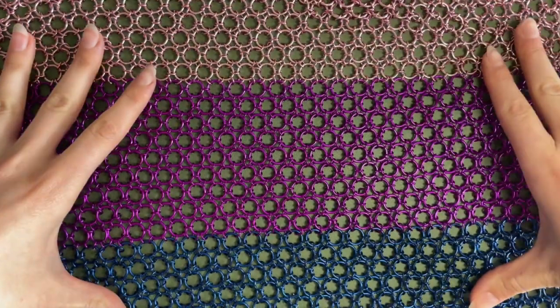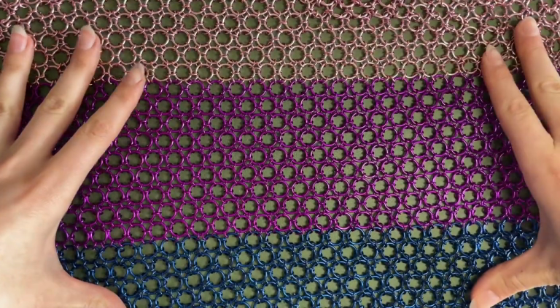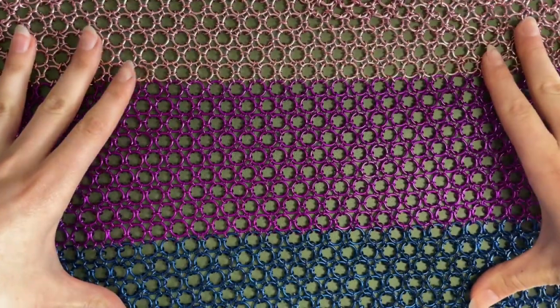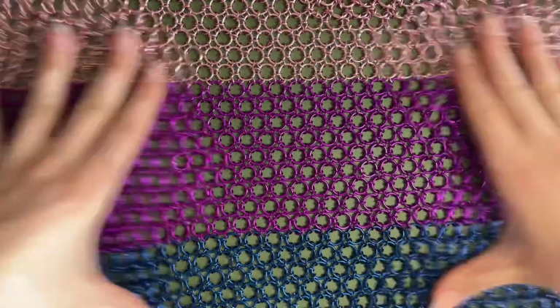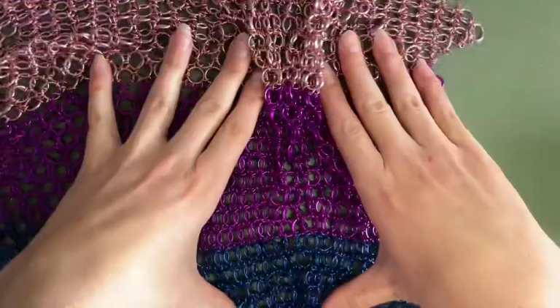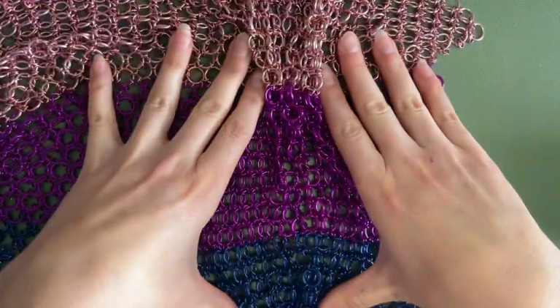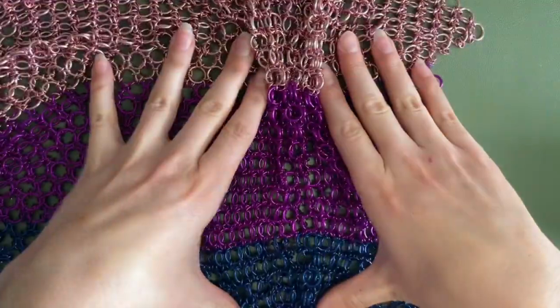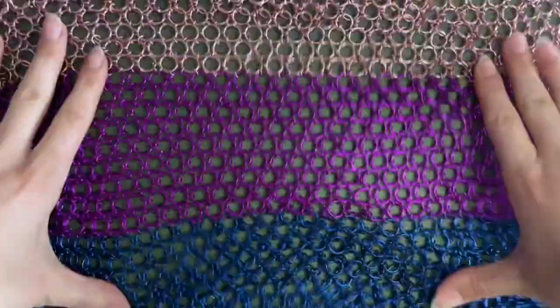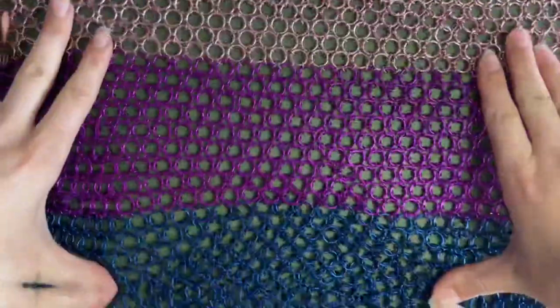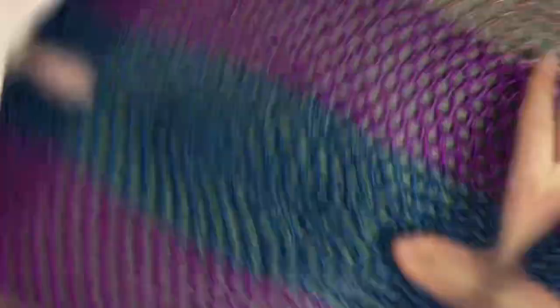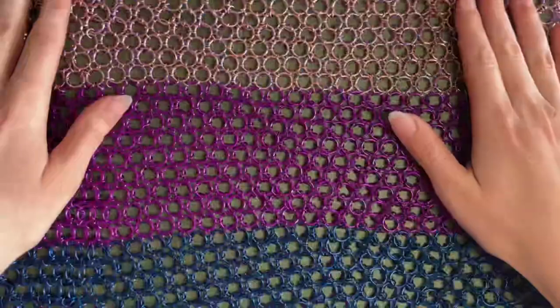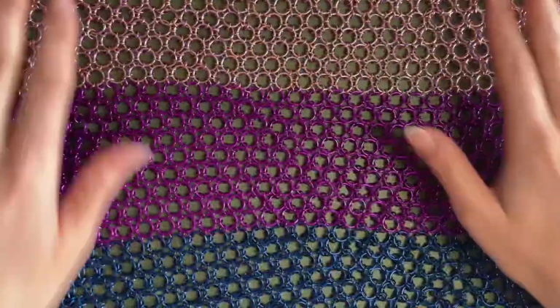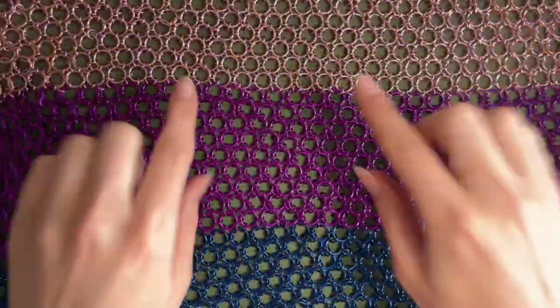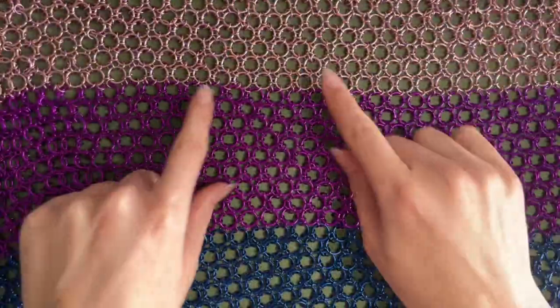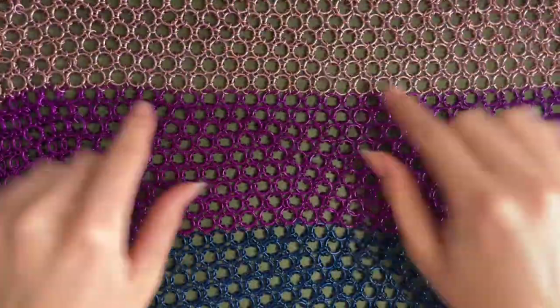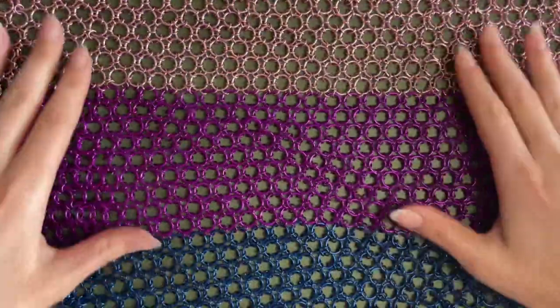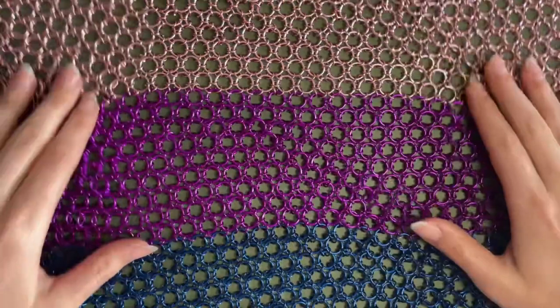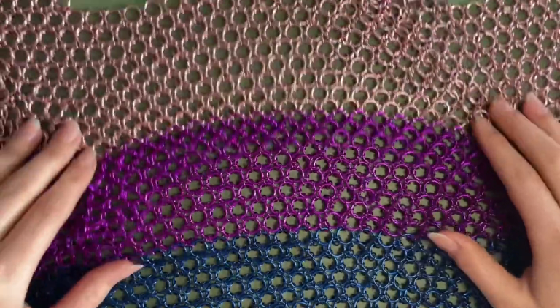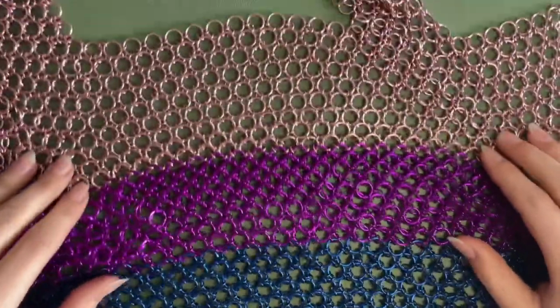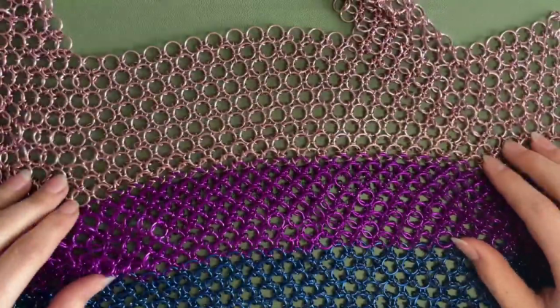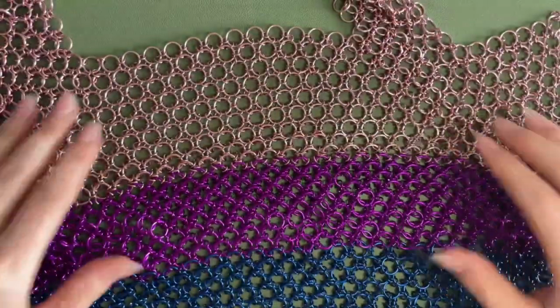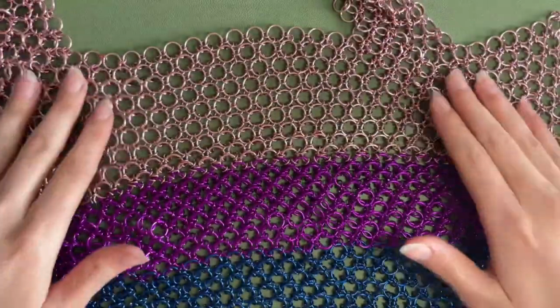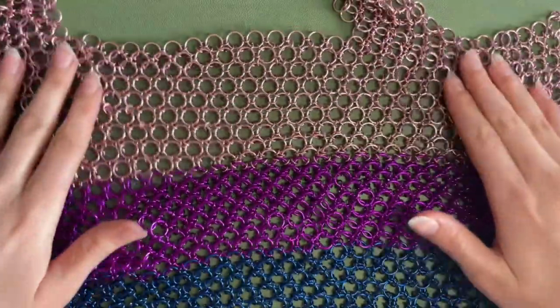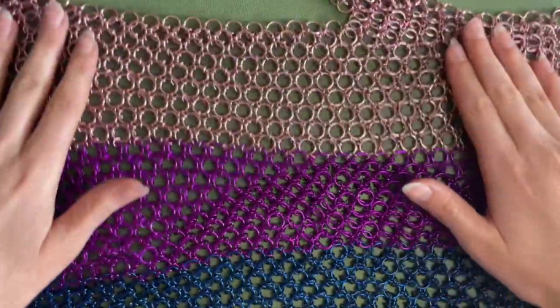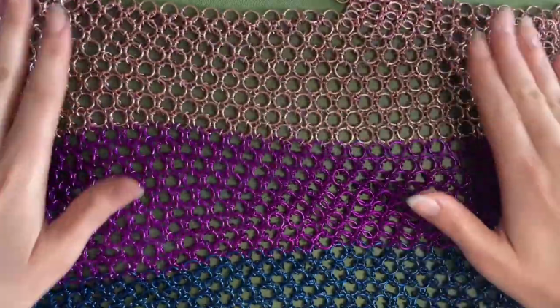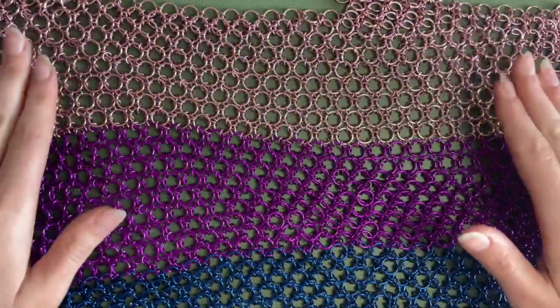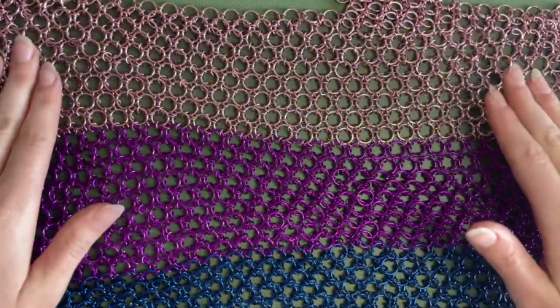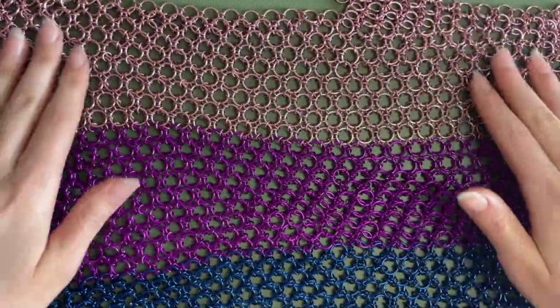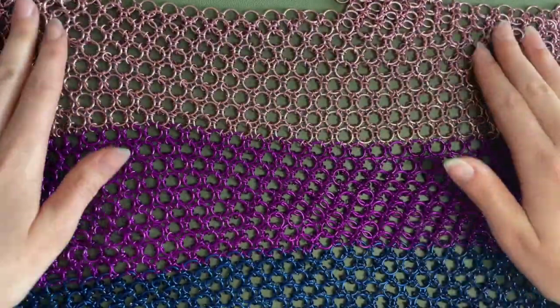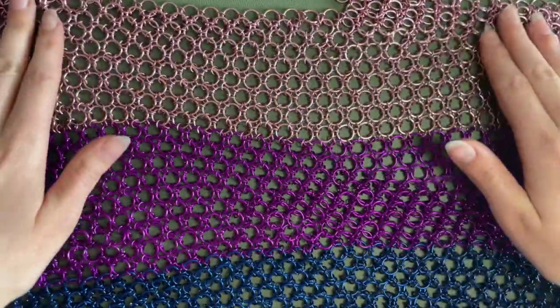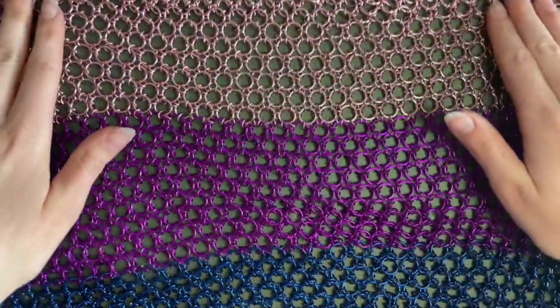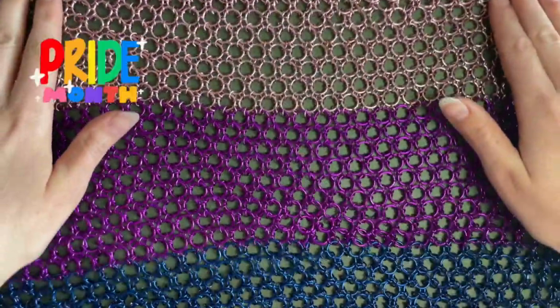Otherwise let's get to it! I'm actually making this specific piece for Pride Month.